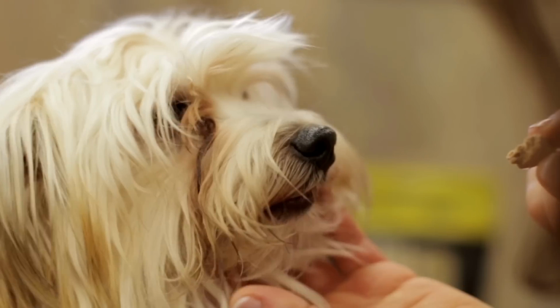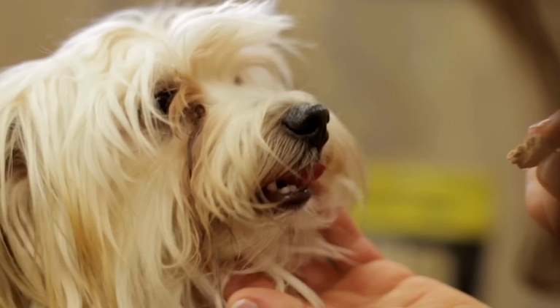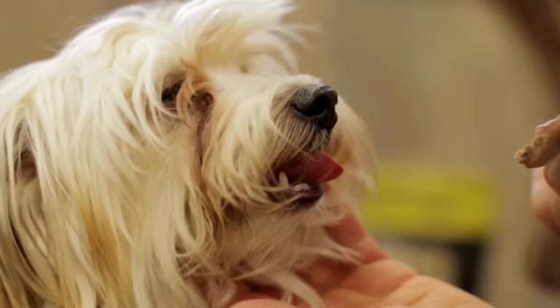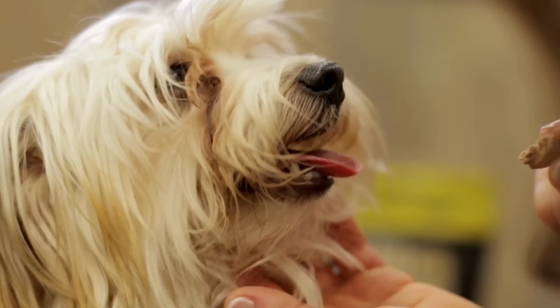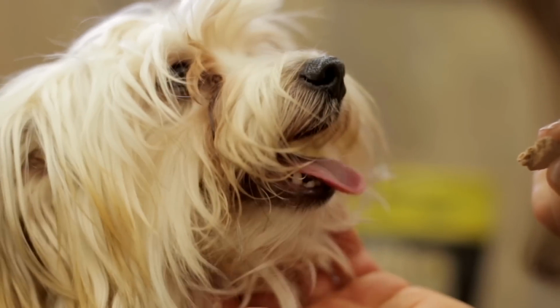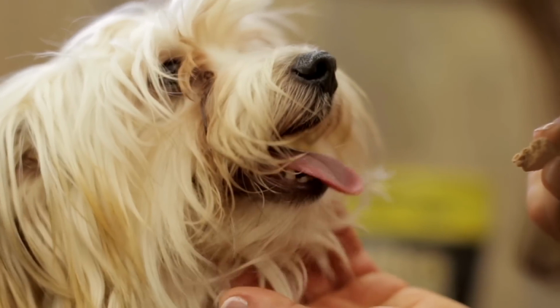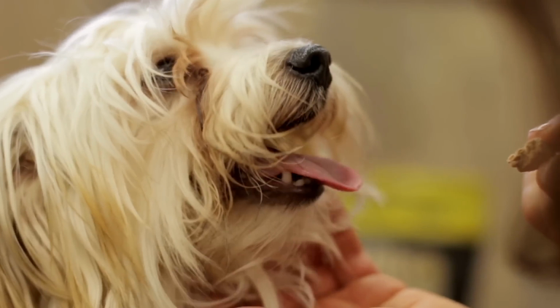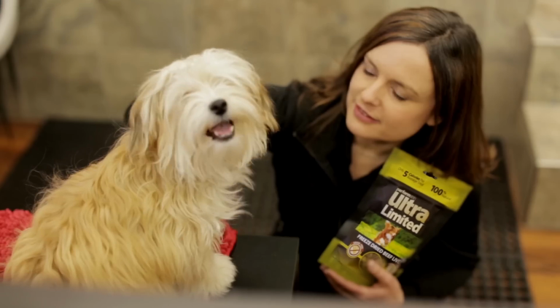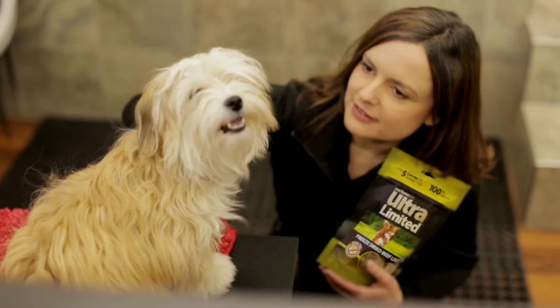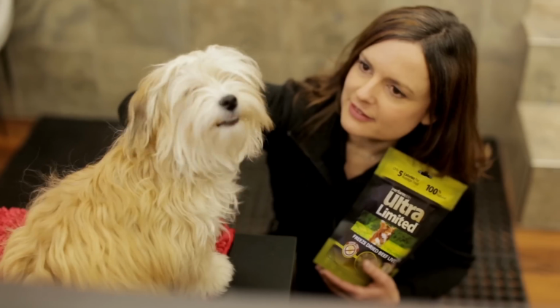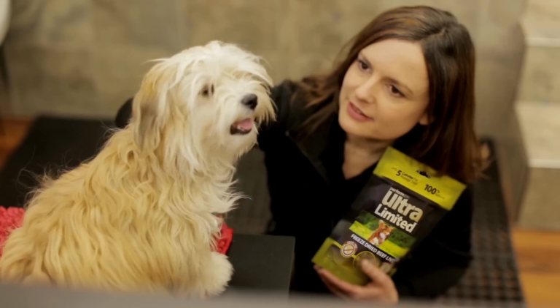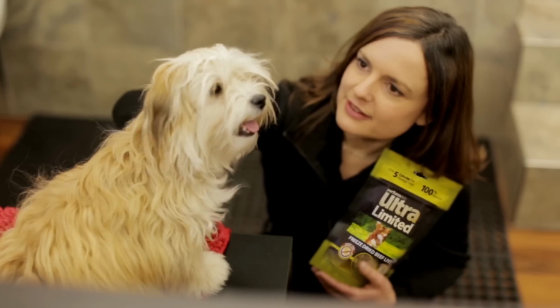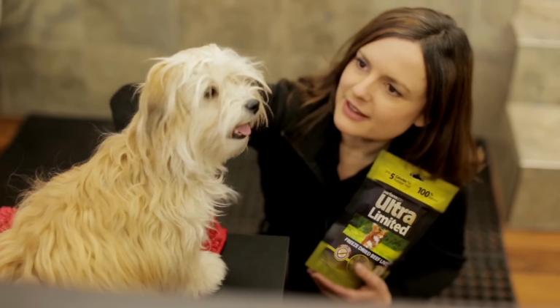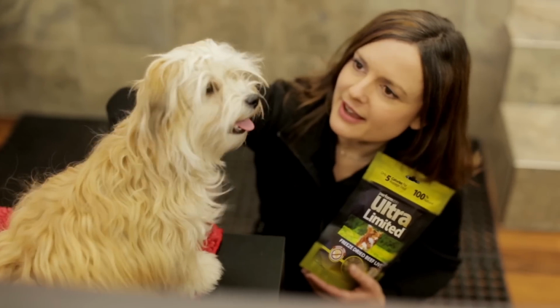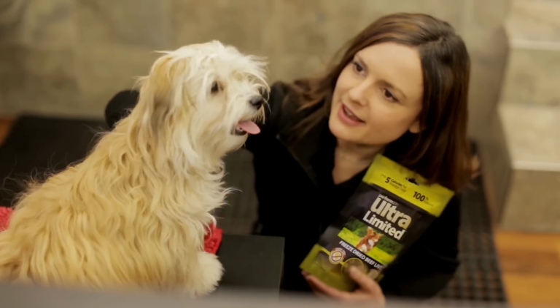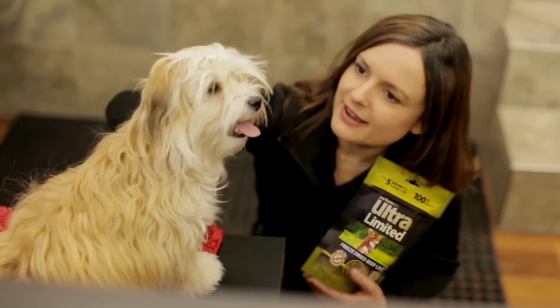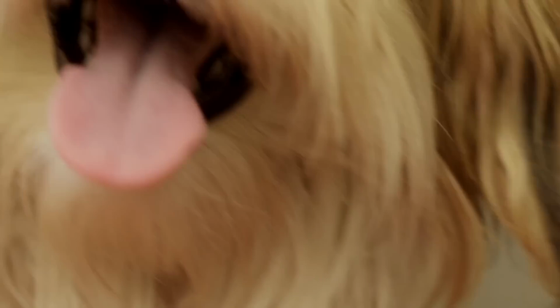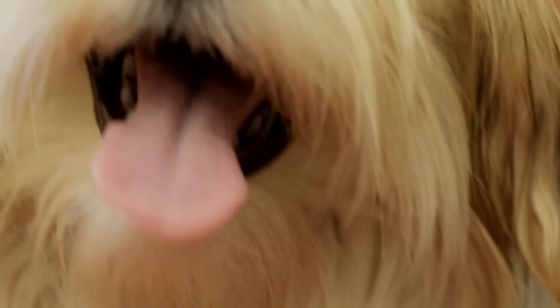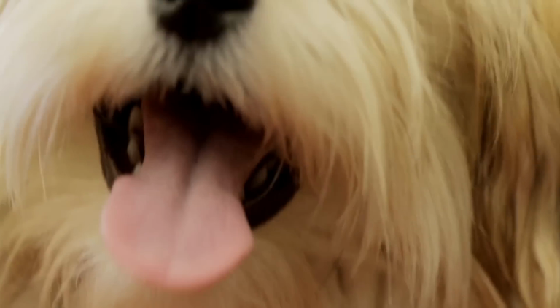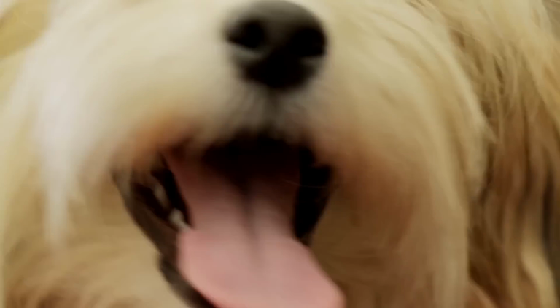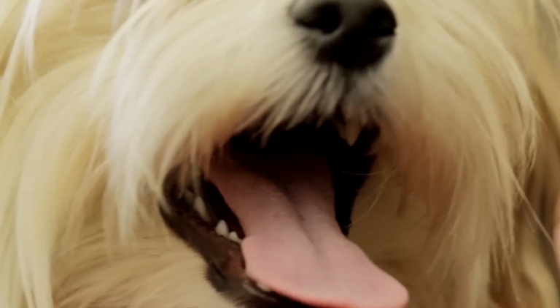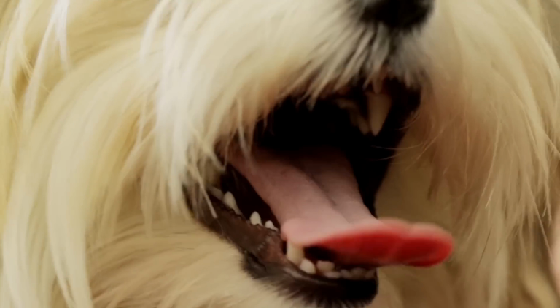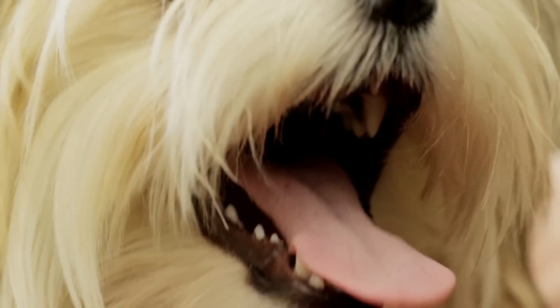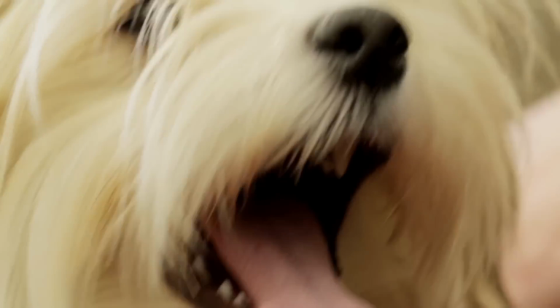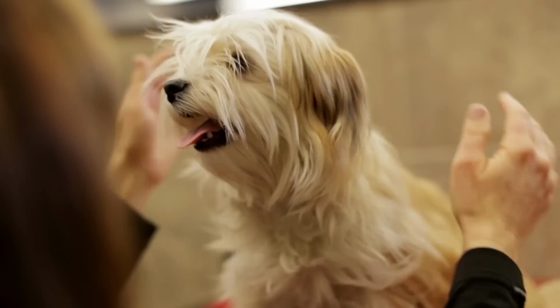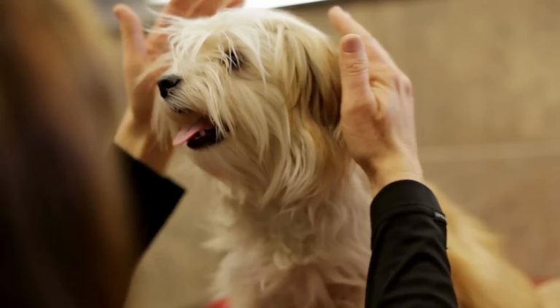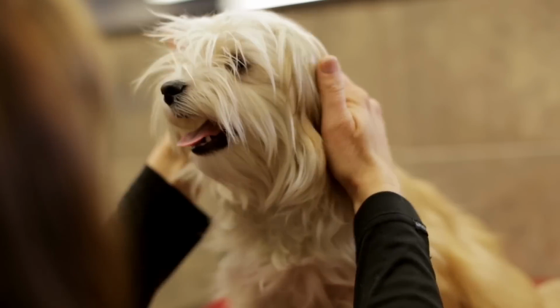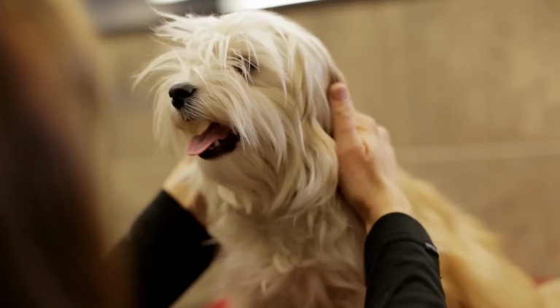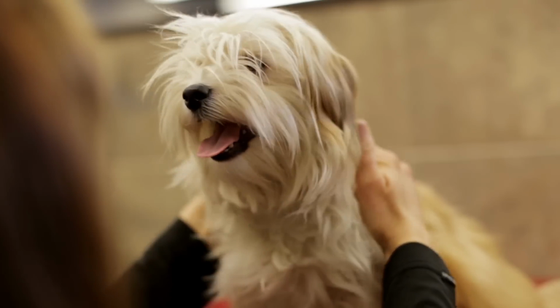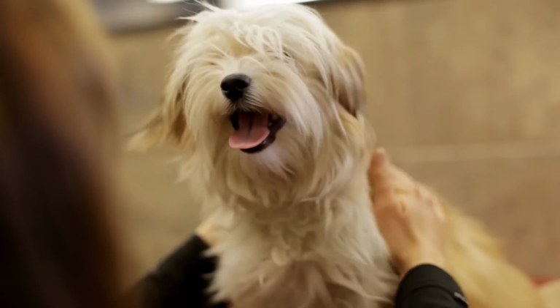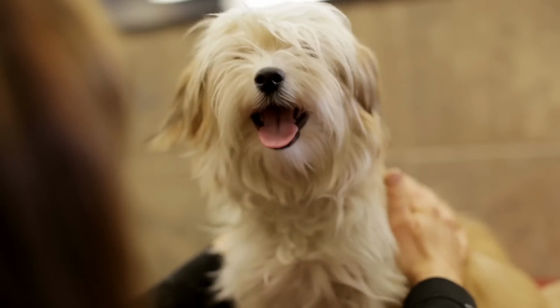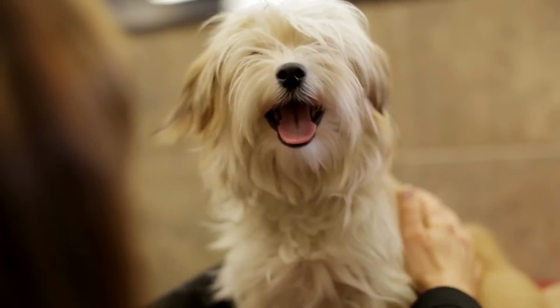Remember to give your pet lots of praise and treats as you go, and in no time this will just be part of your routine.